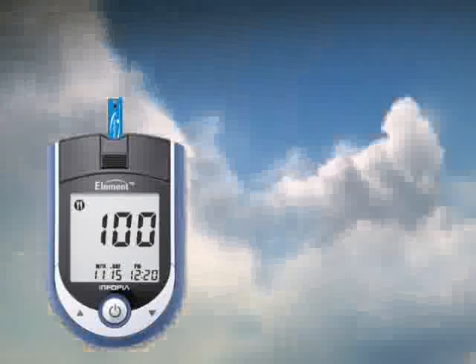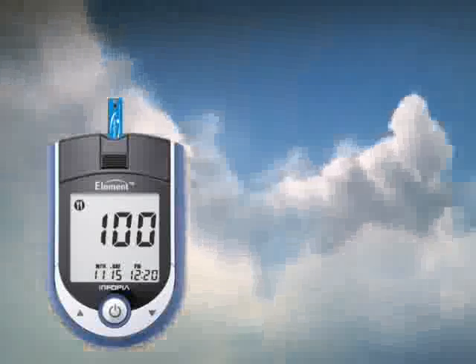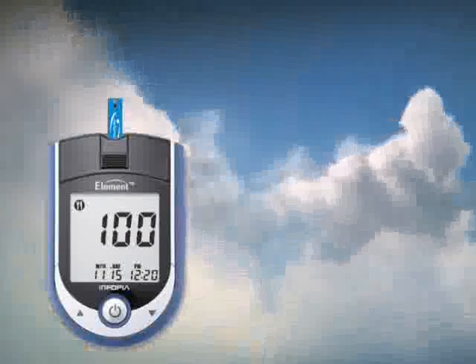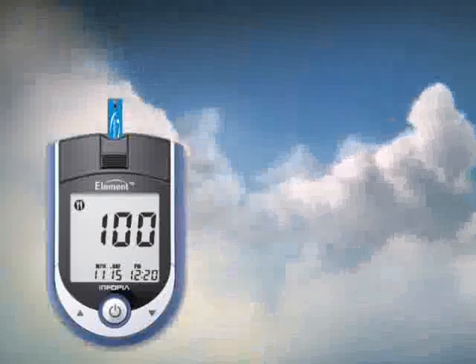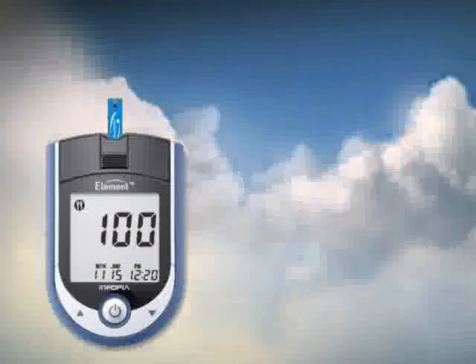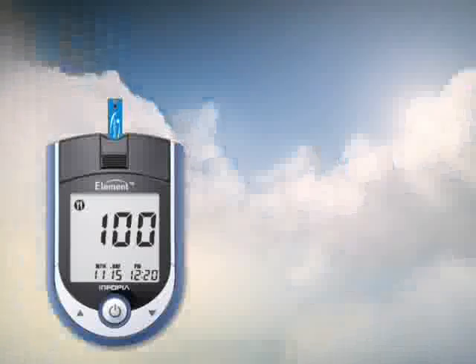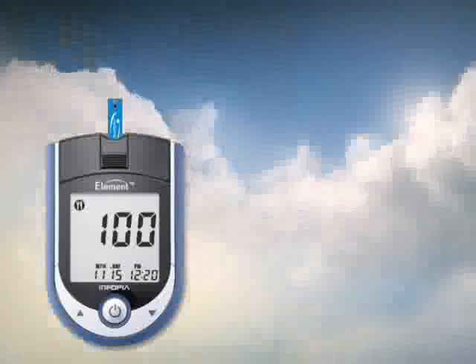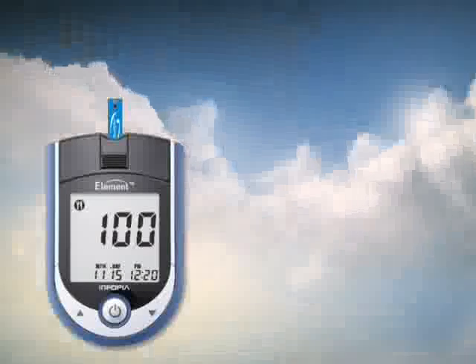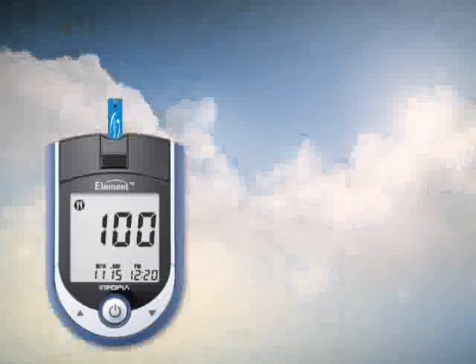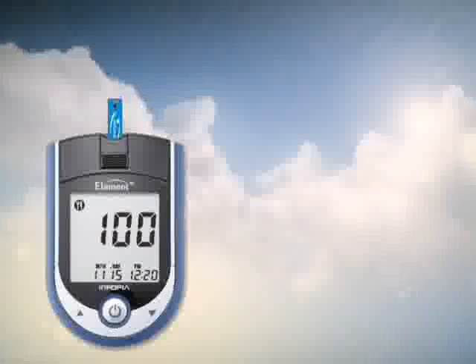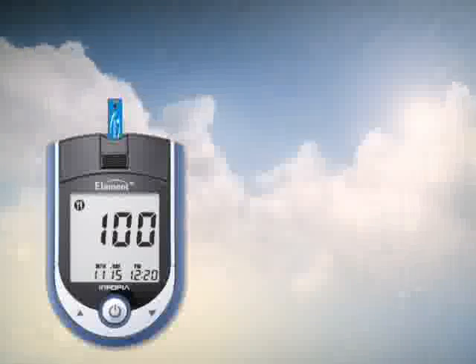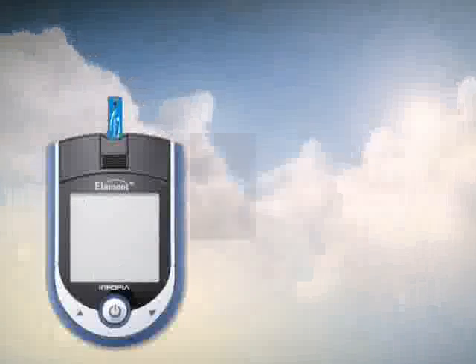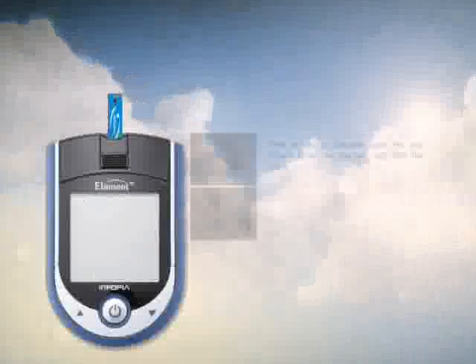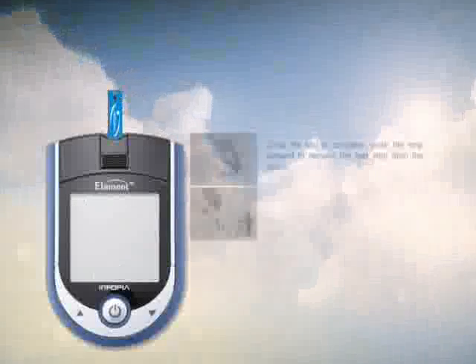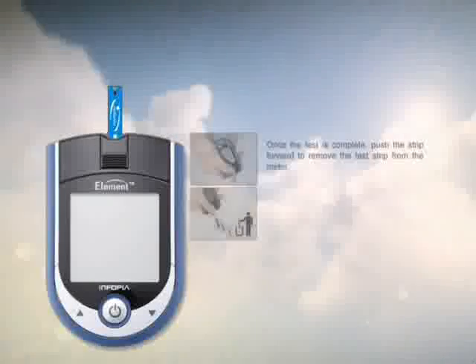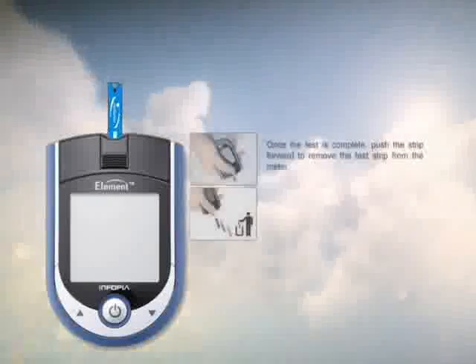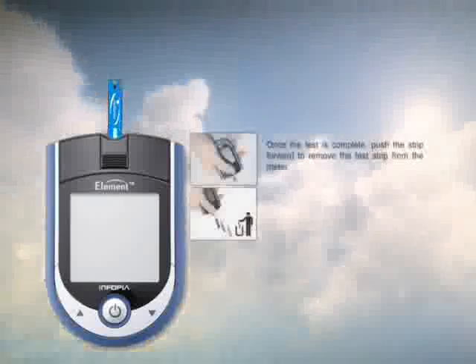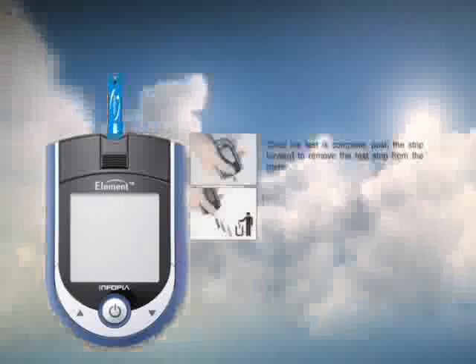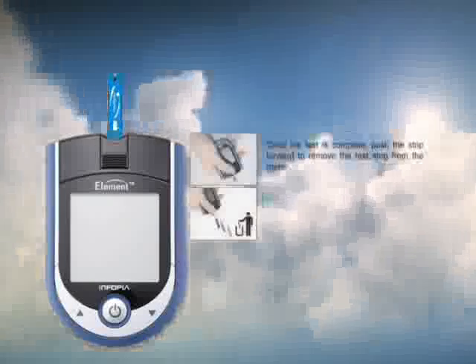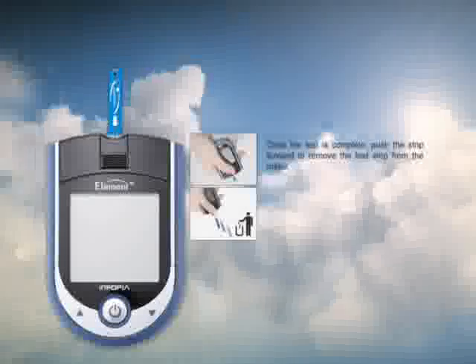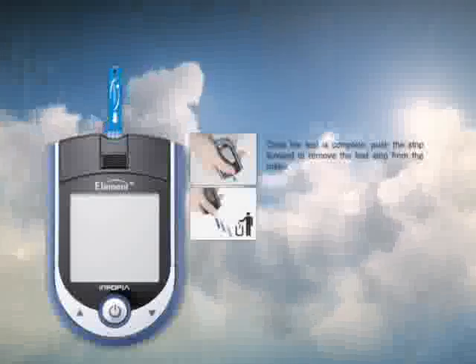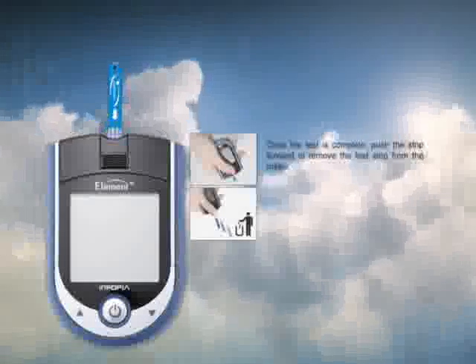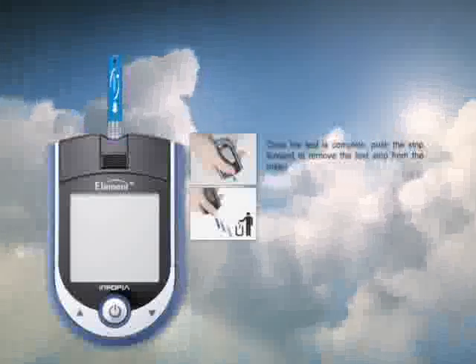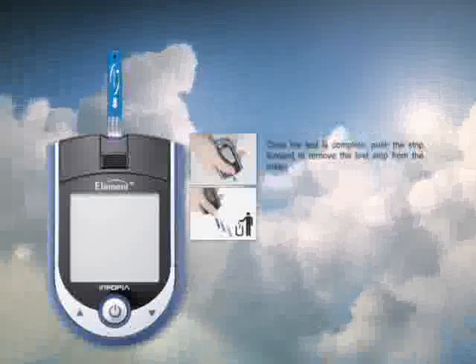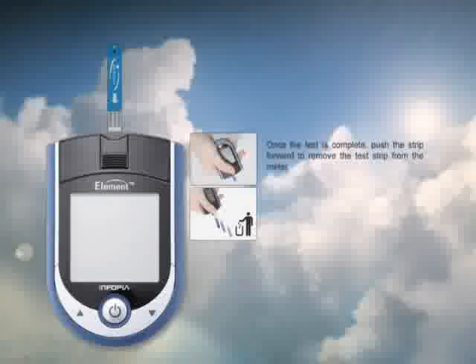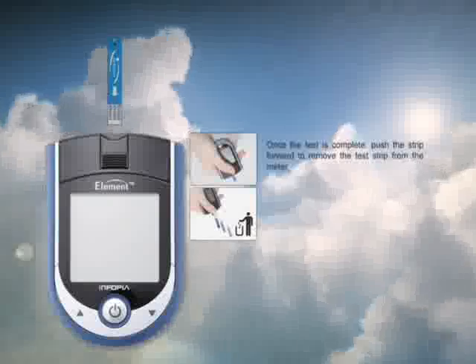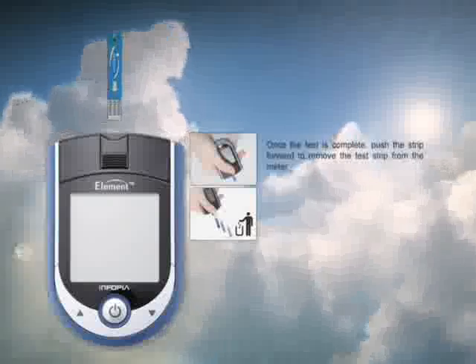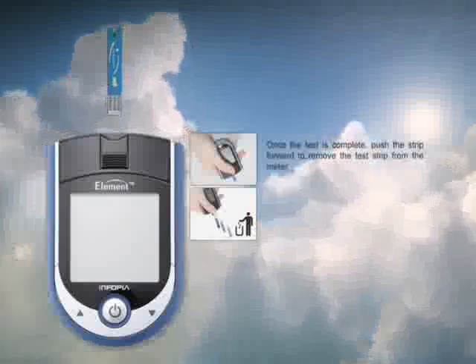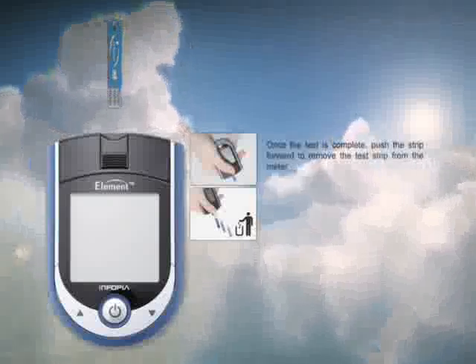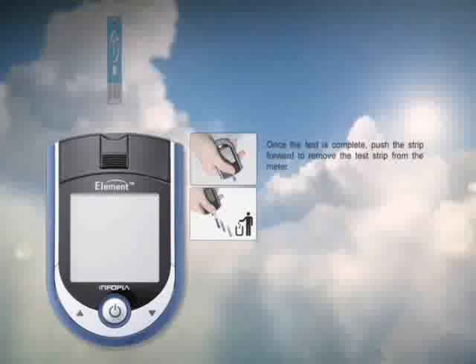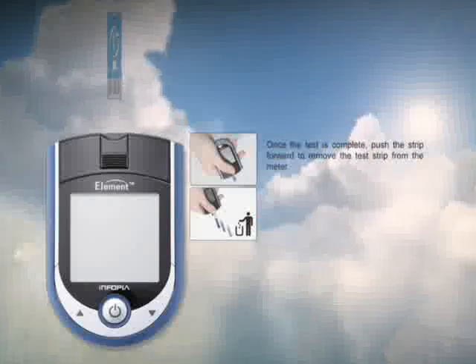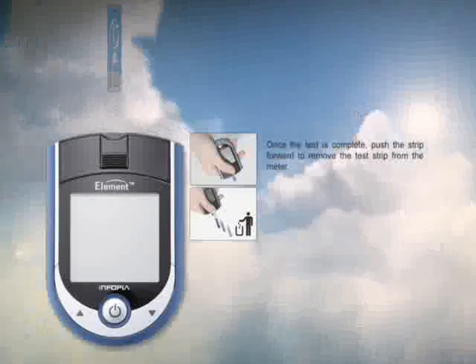Once the test is complete, slide the ejector button forward to remove the test strip from the meter.